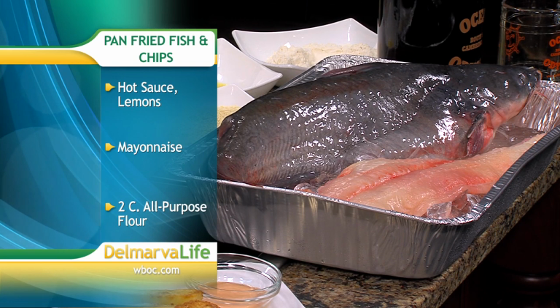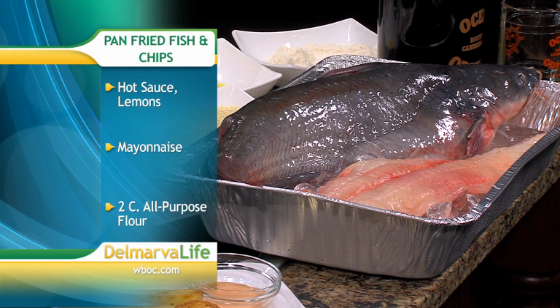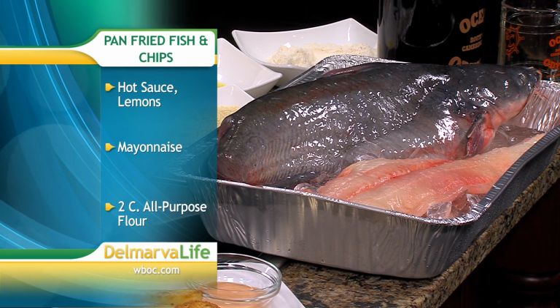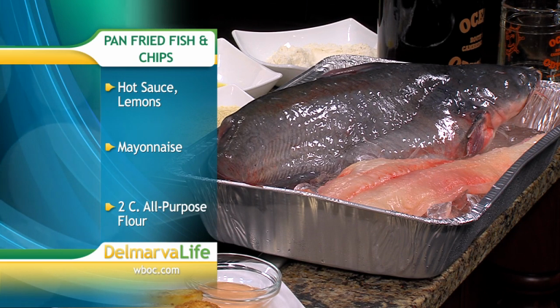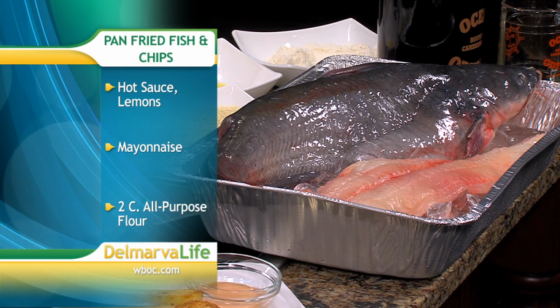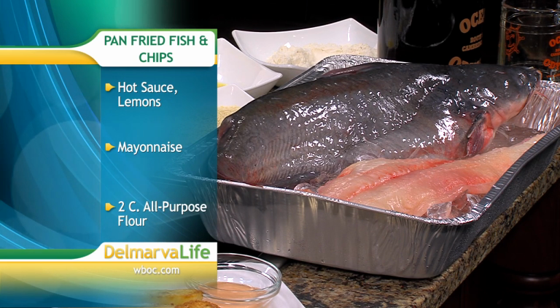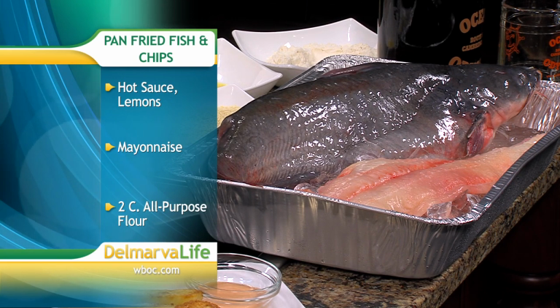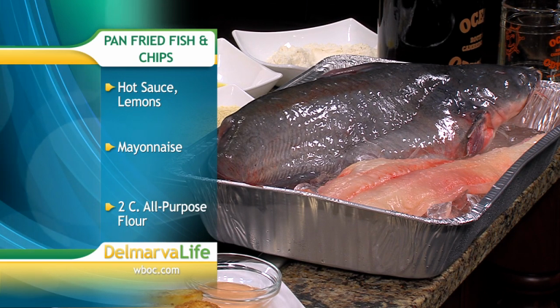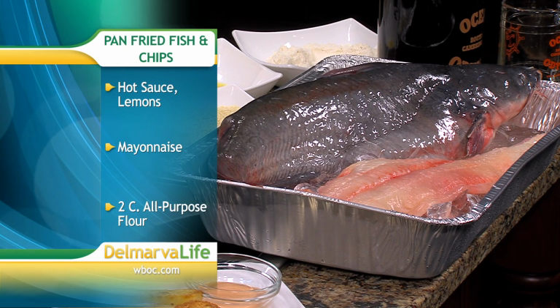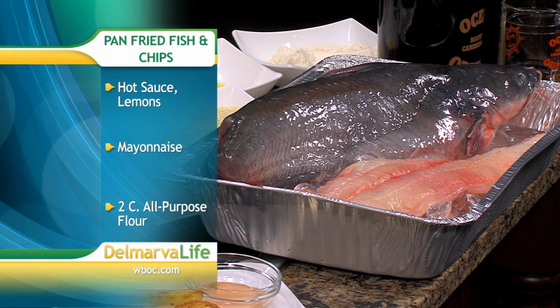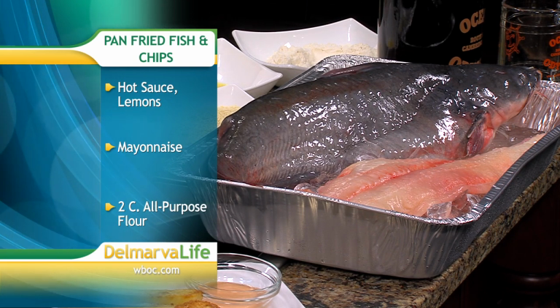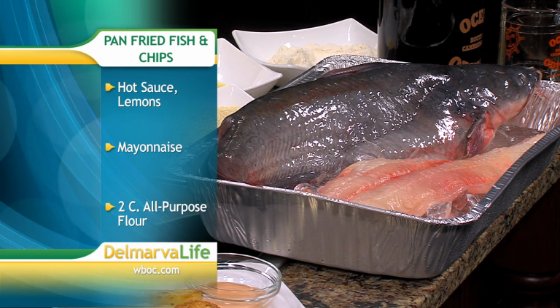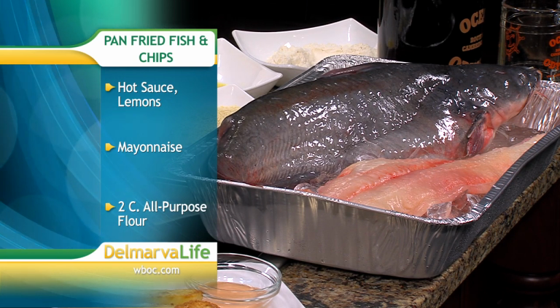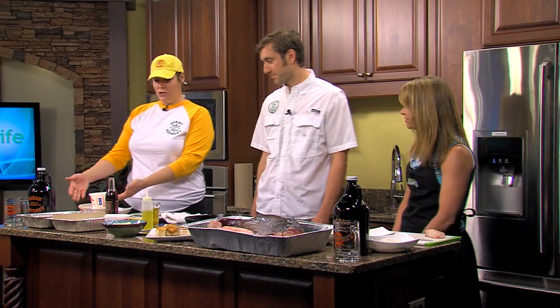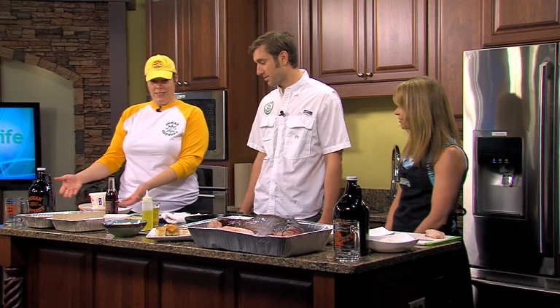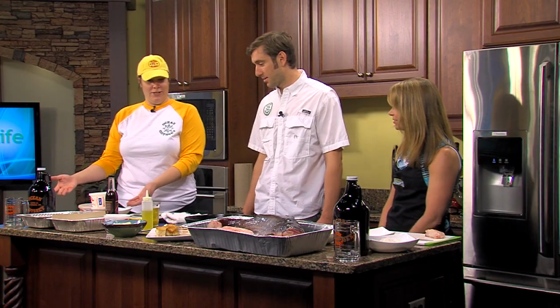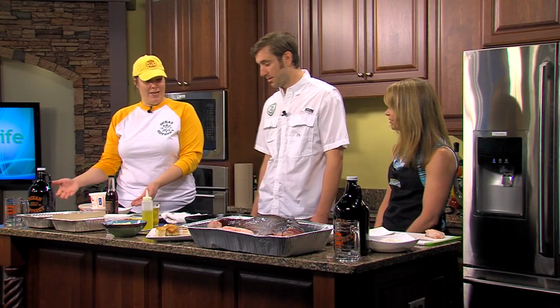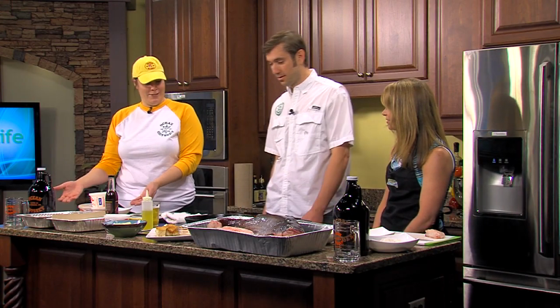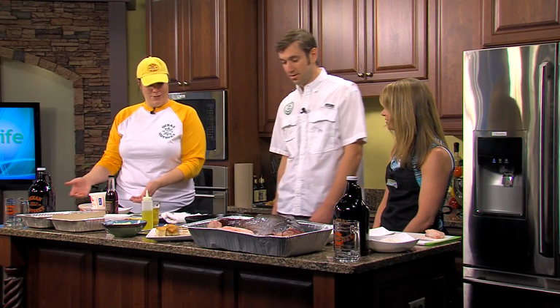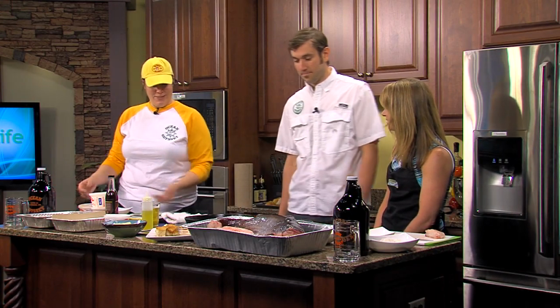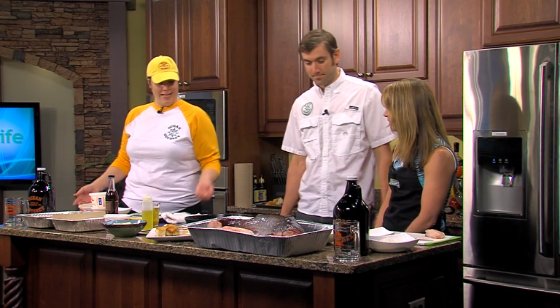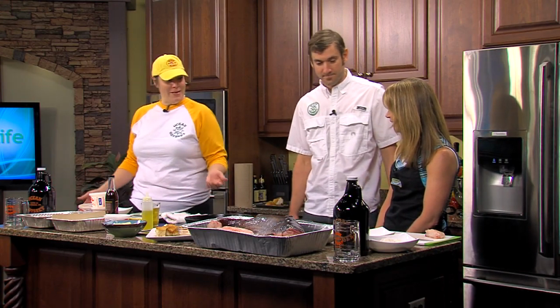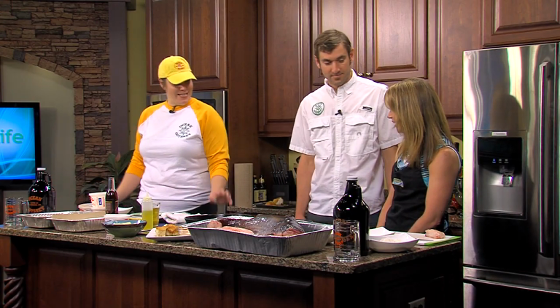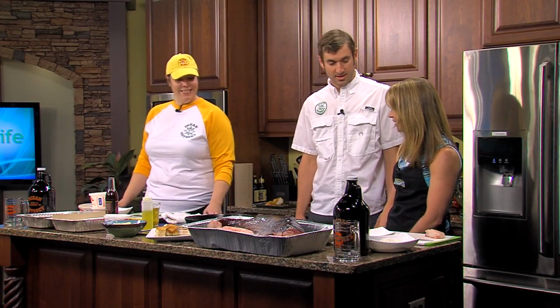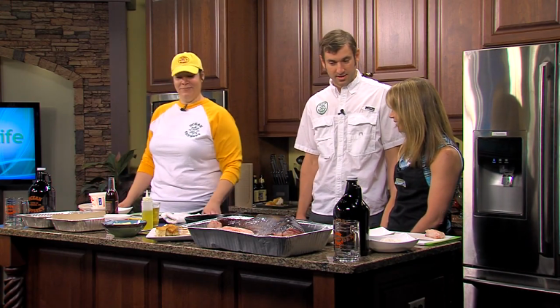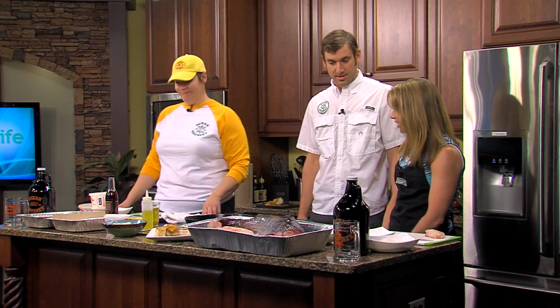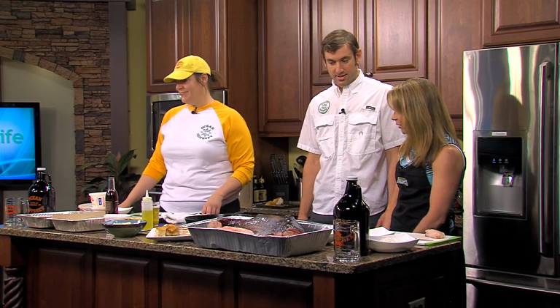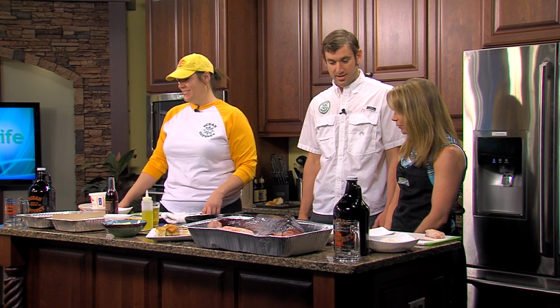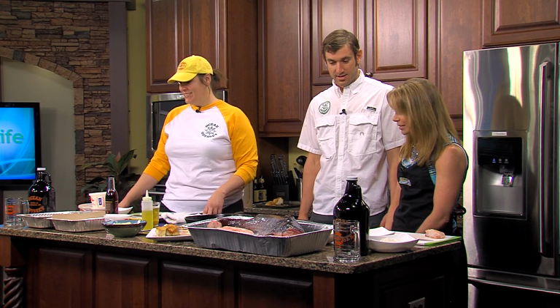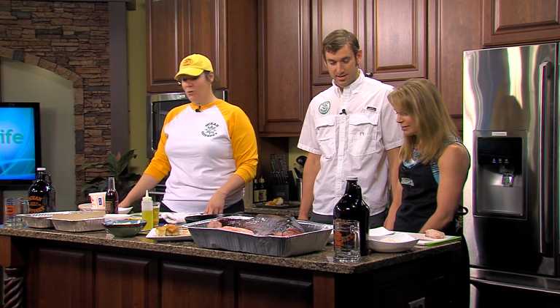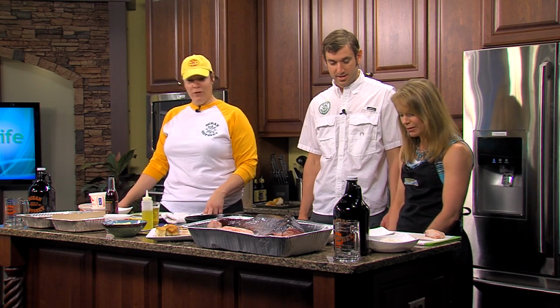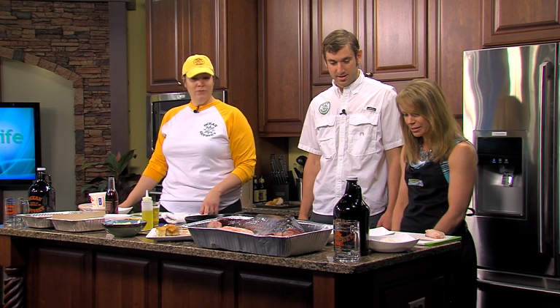Mayonnaise, ketchup, chili or hot sauce, lemon. All right, well, let's get started.